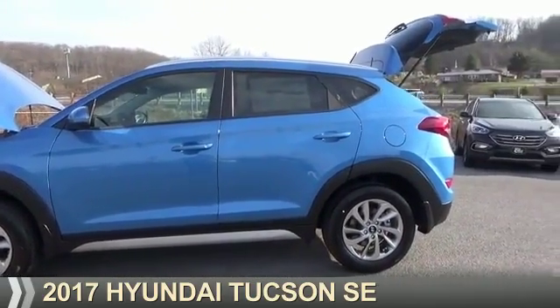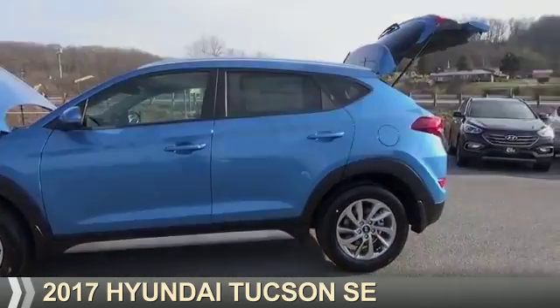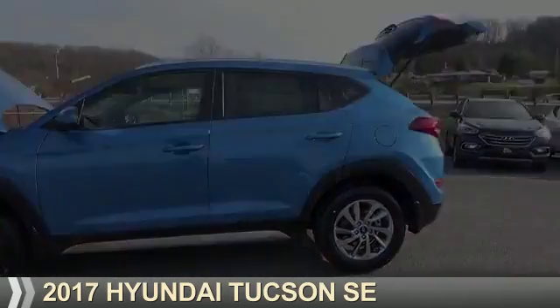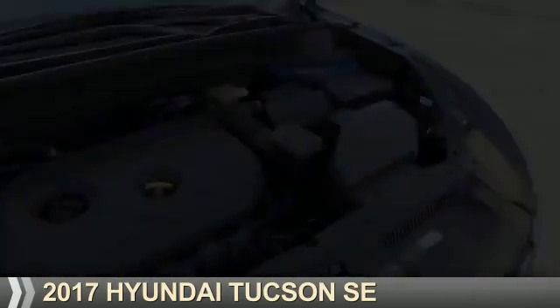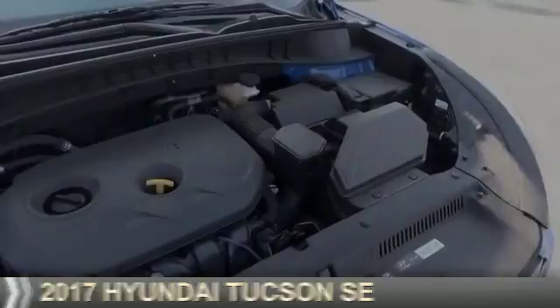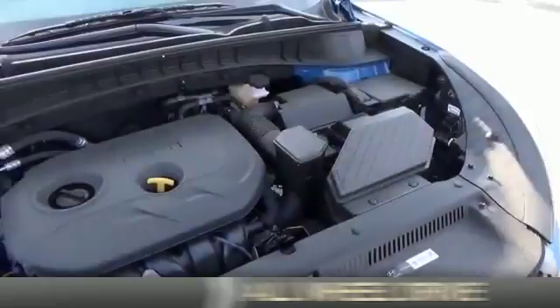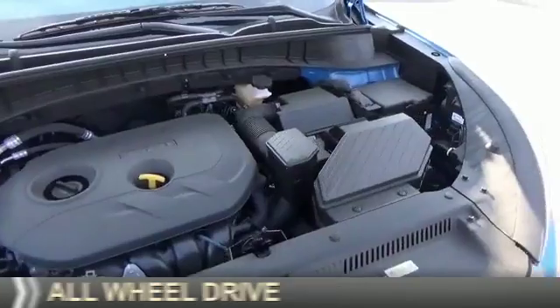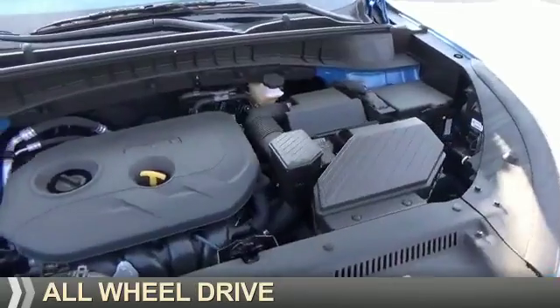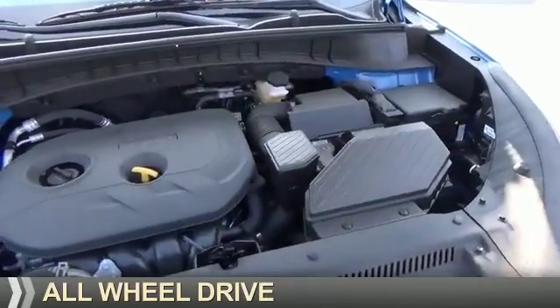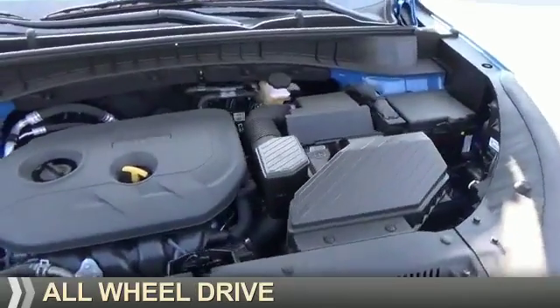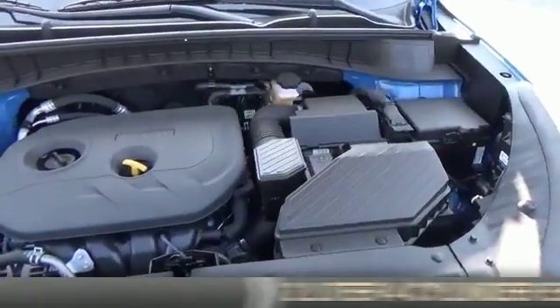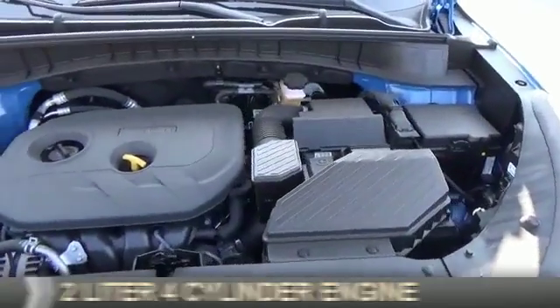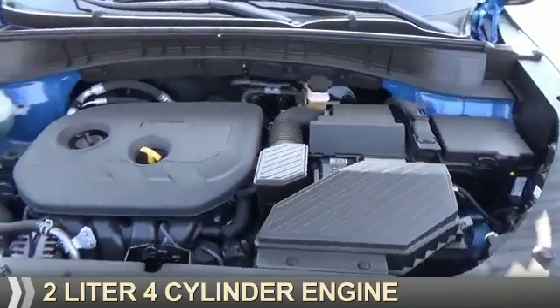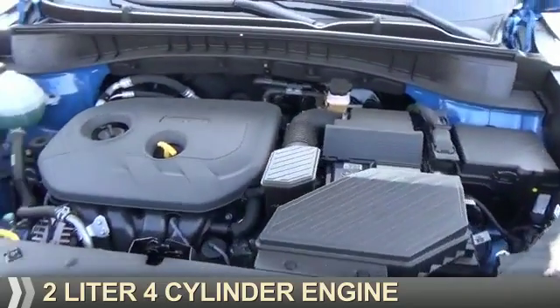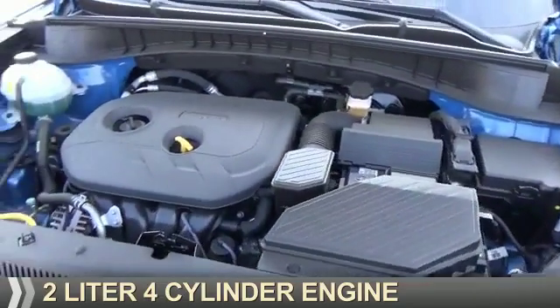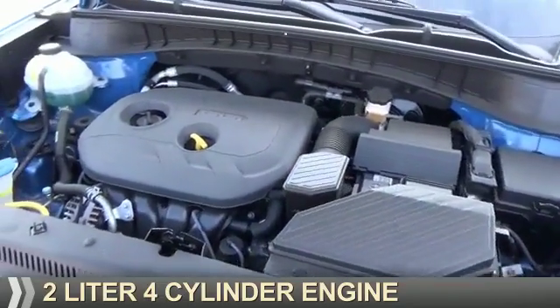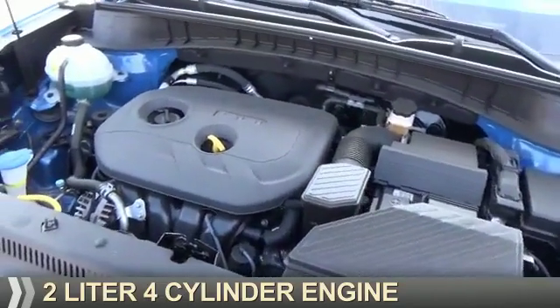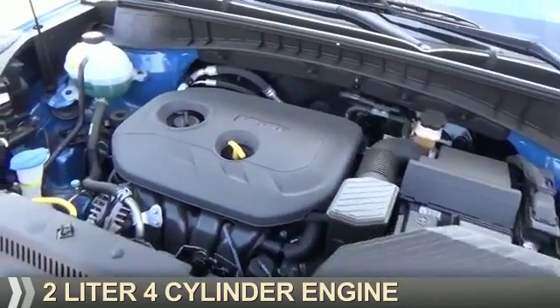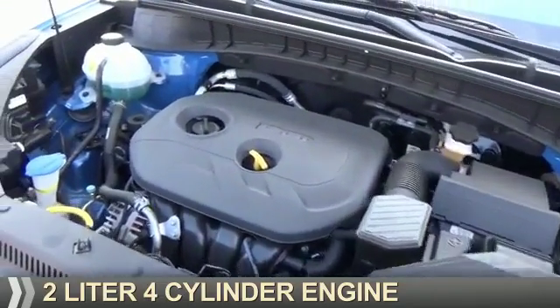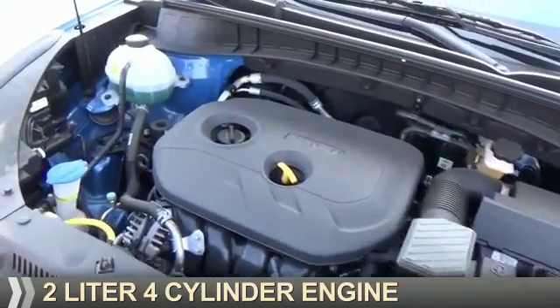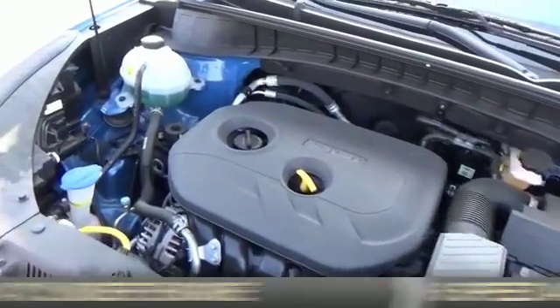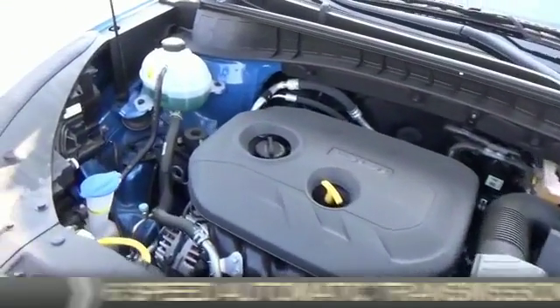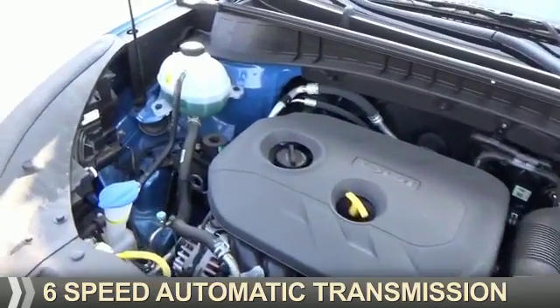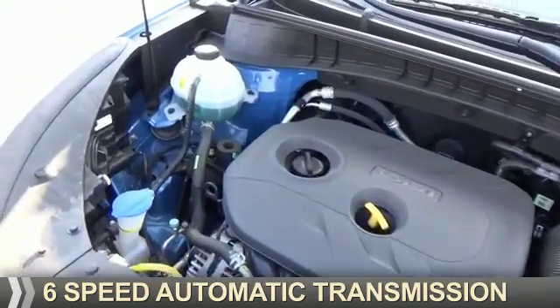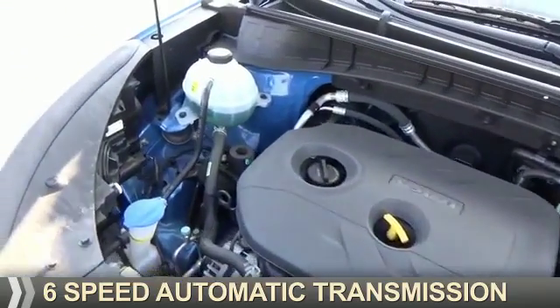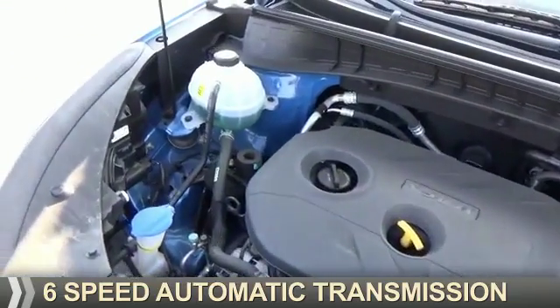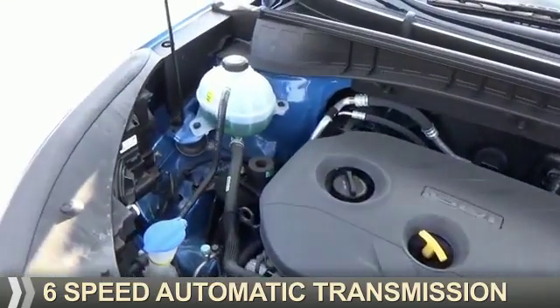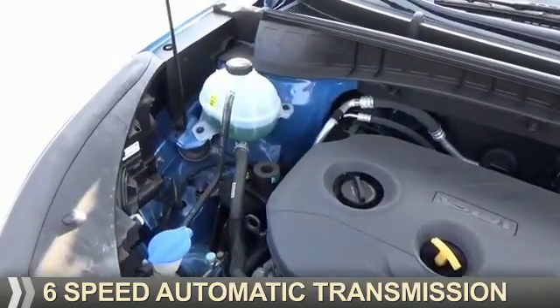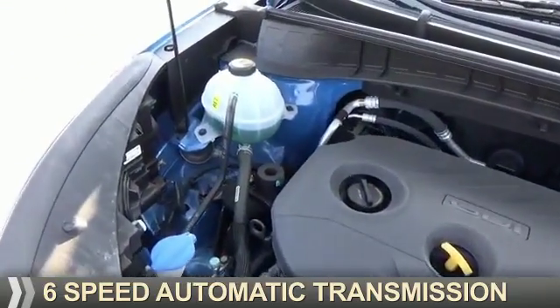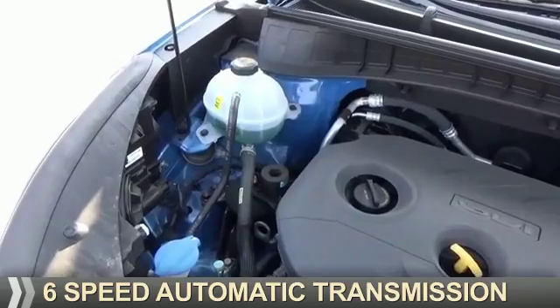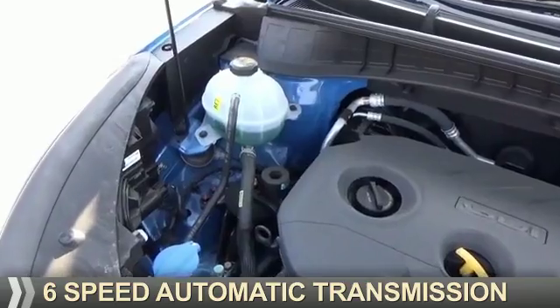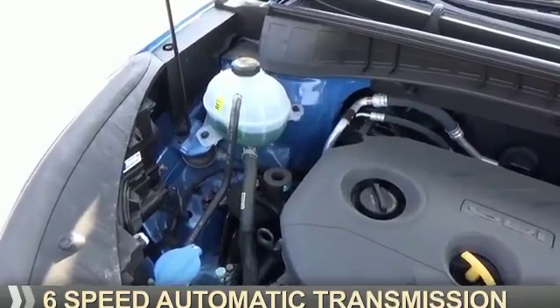It's powered by all-wheel drive, a 2-liter, 4-cylinder engine, and a 6-speed automatic transmission.